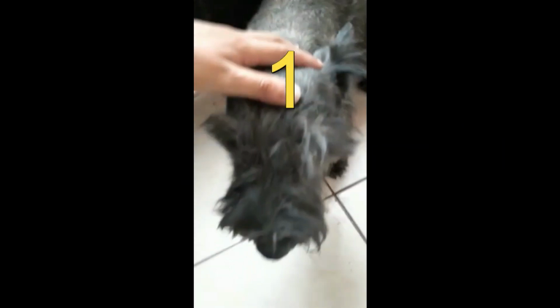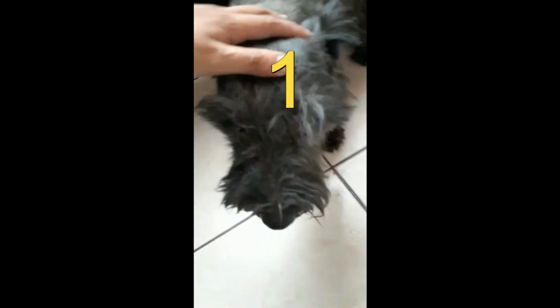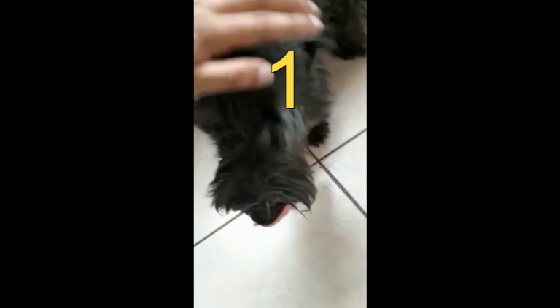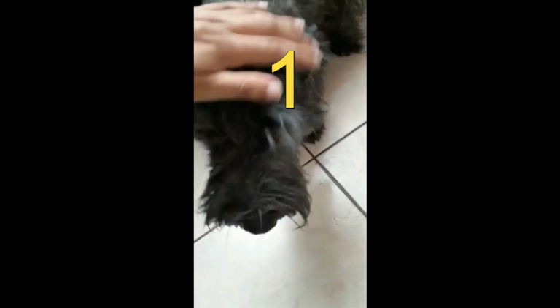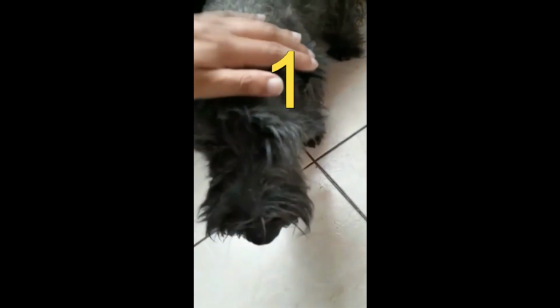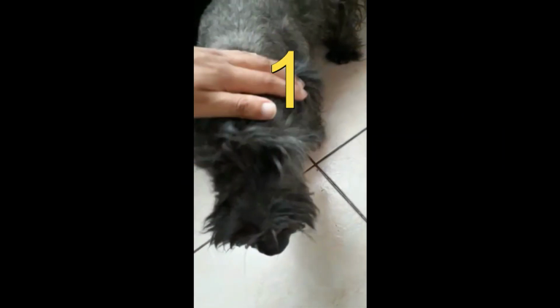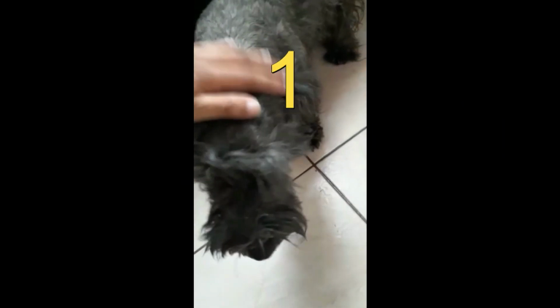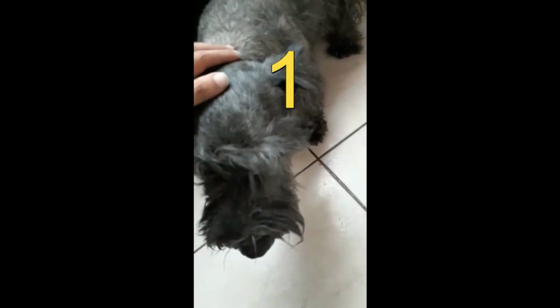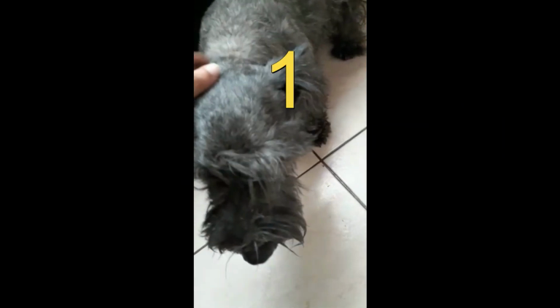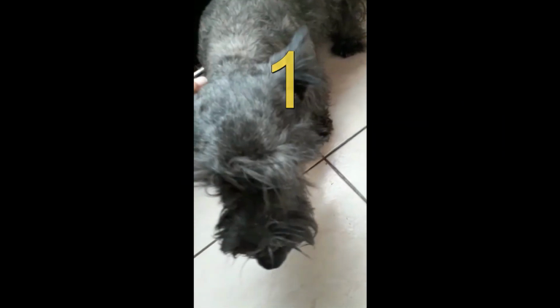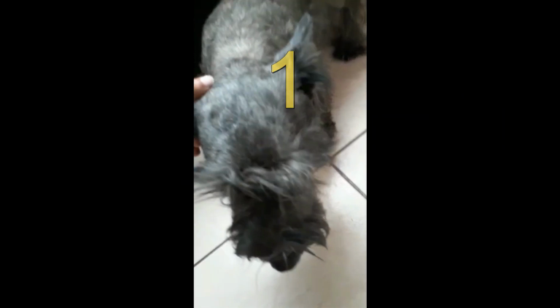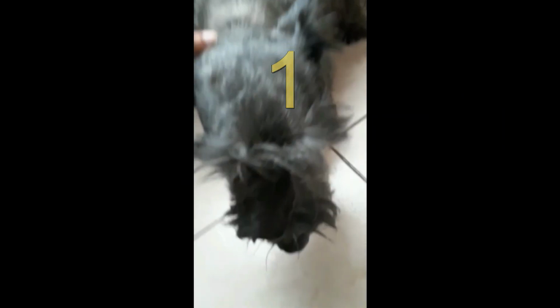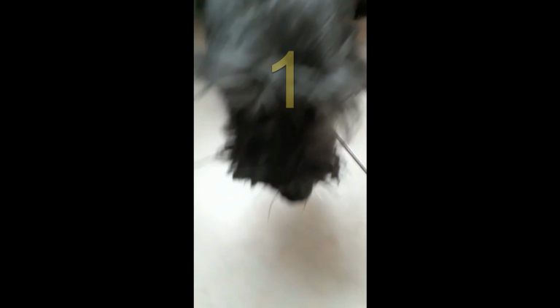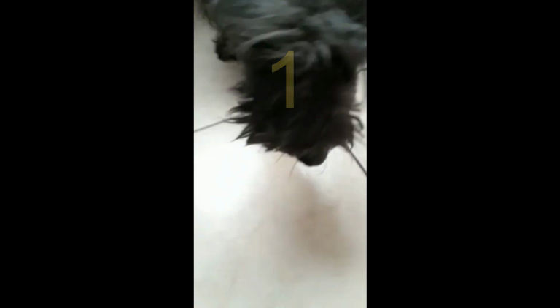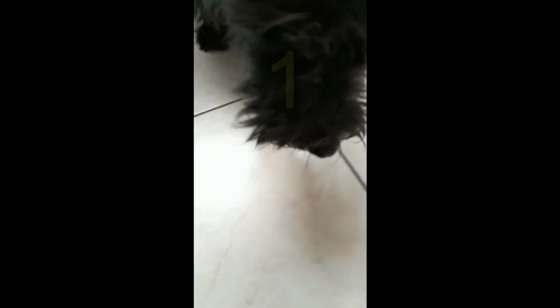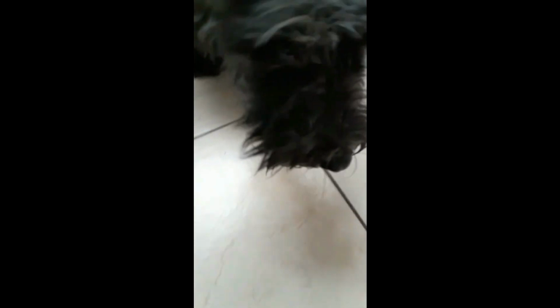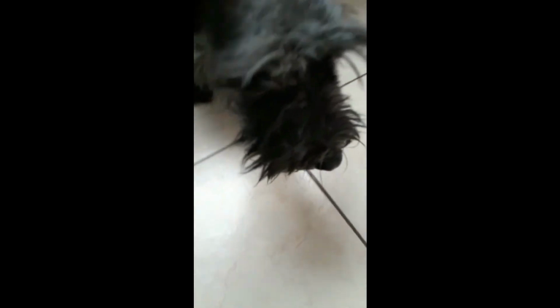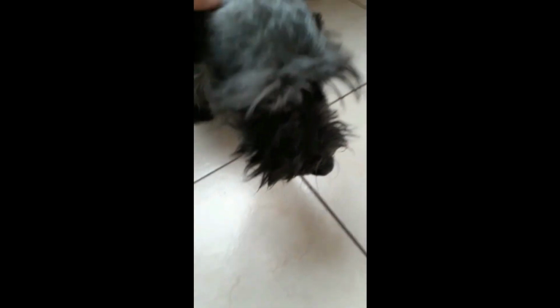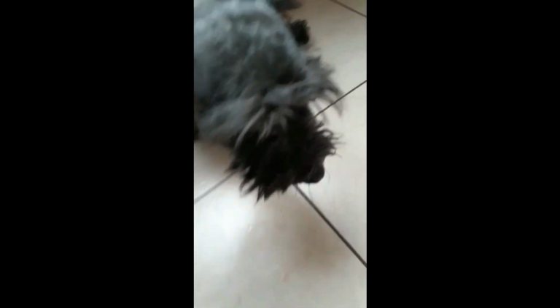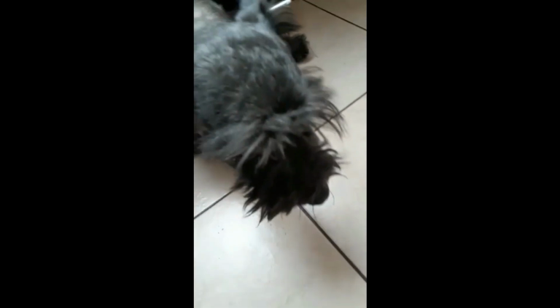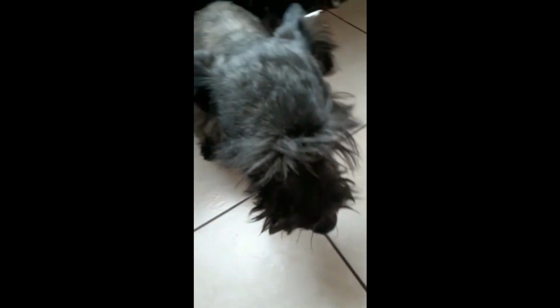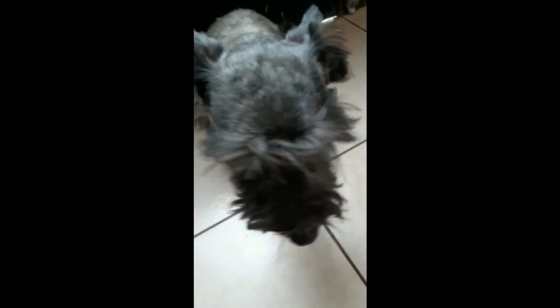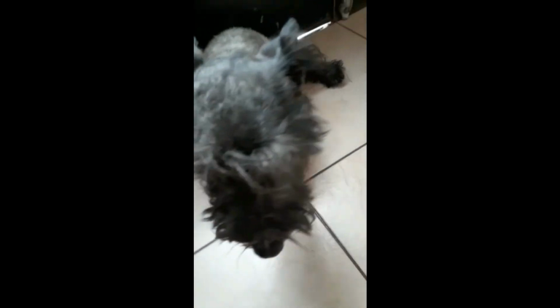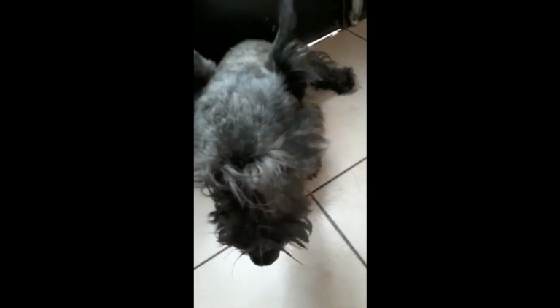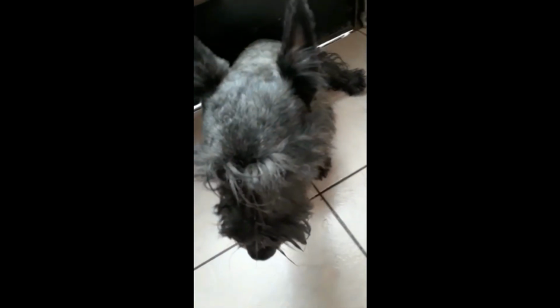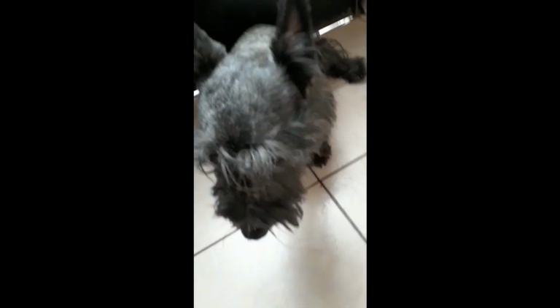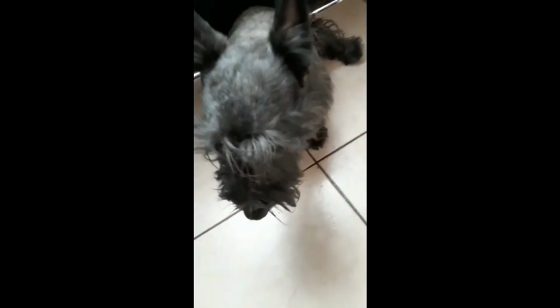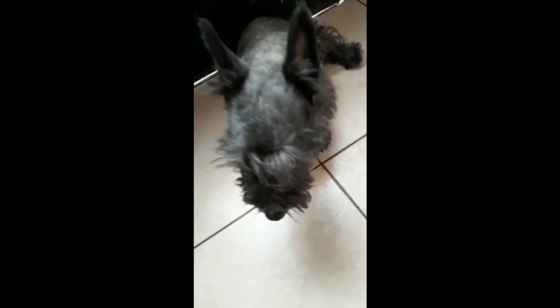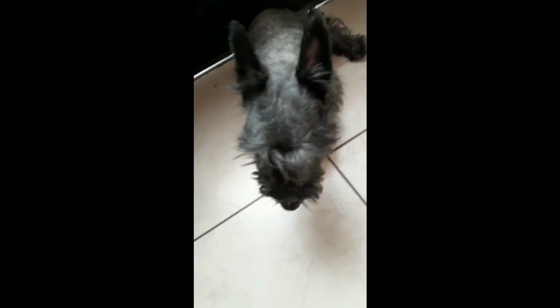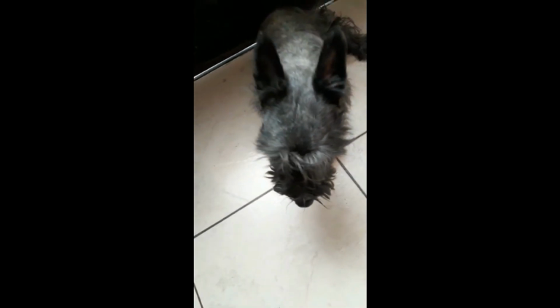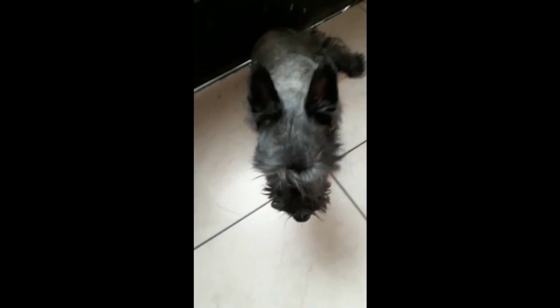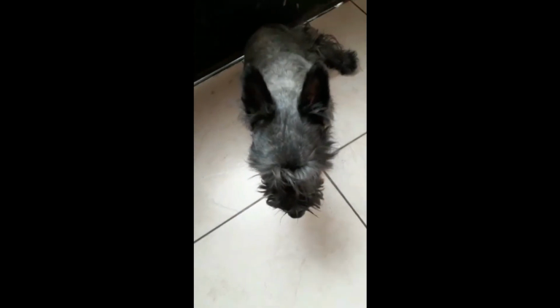Step number one: you have to have a leash for your dog, your child, your furry one.